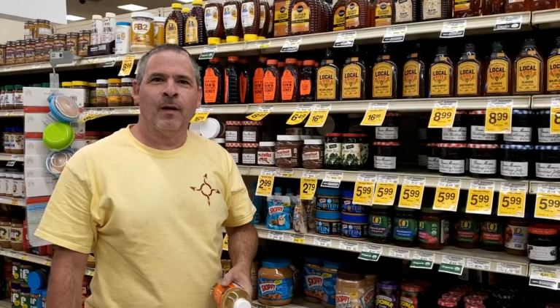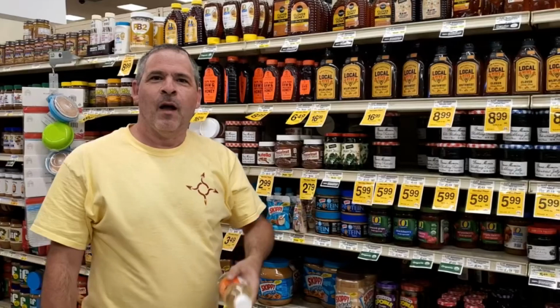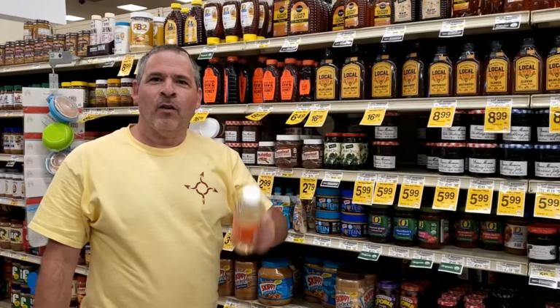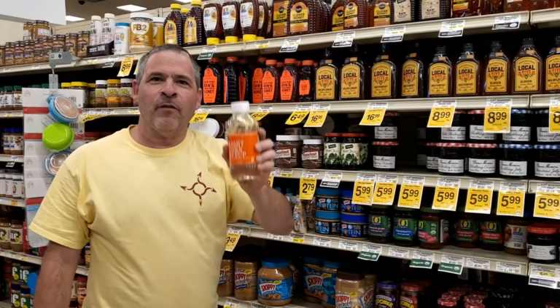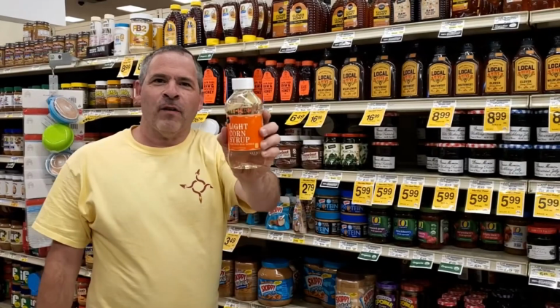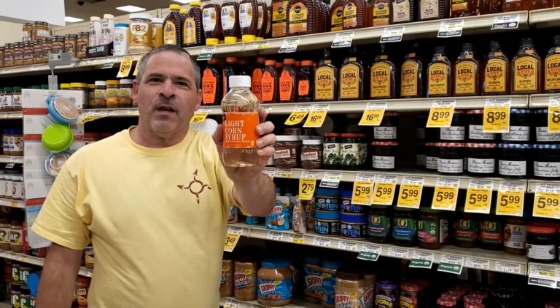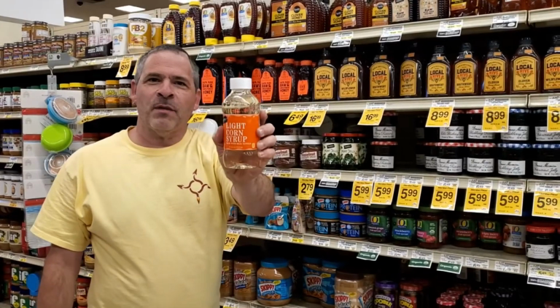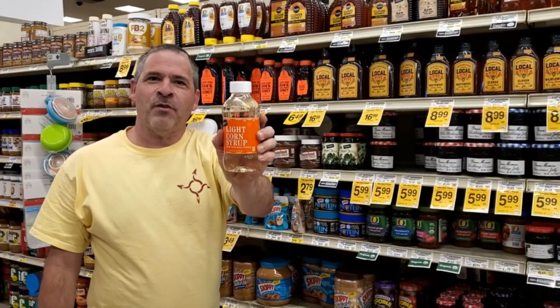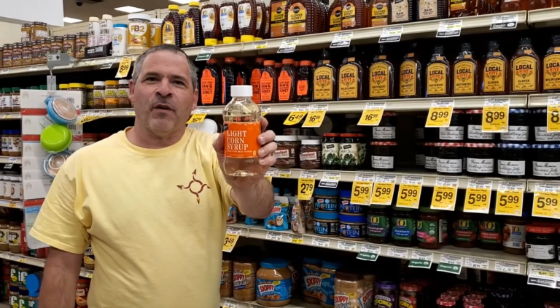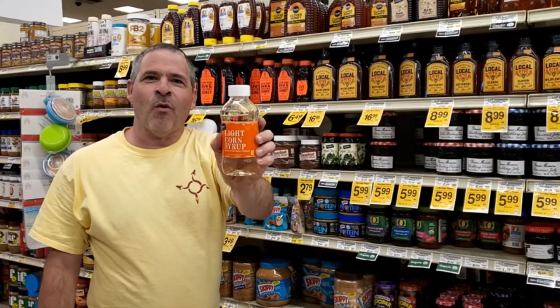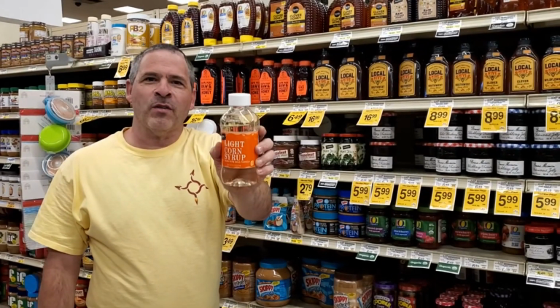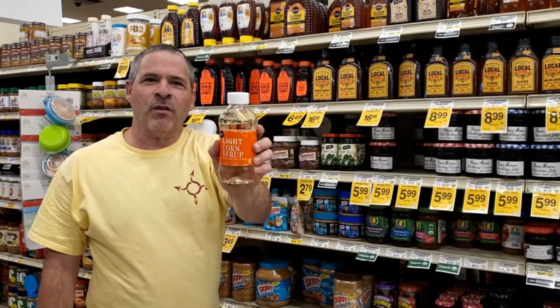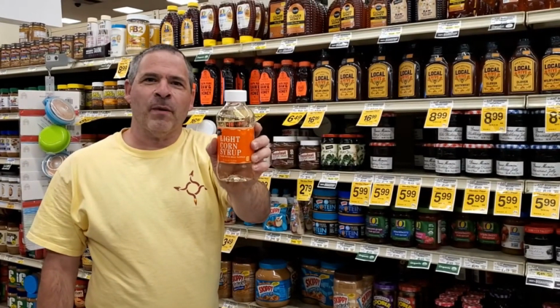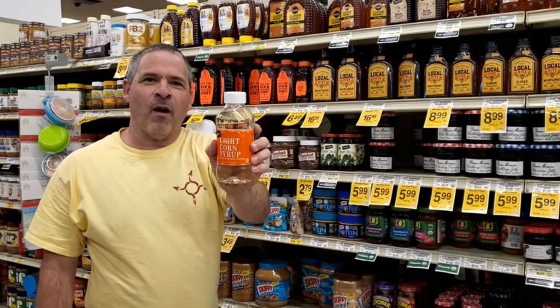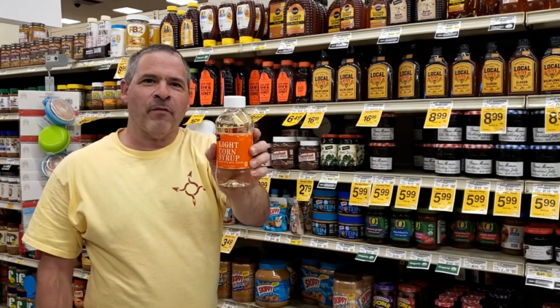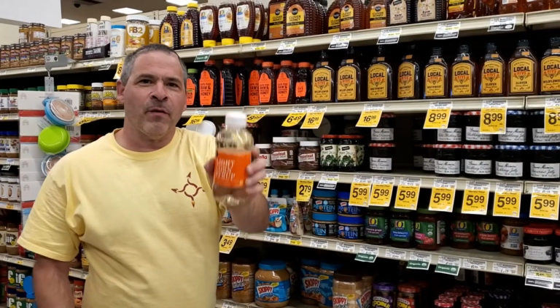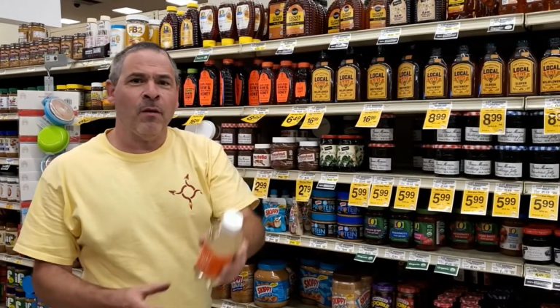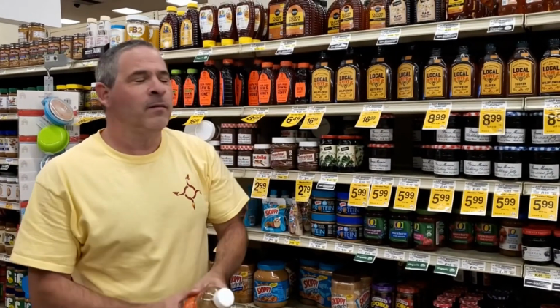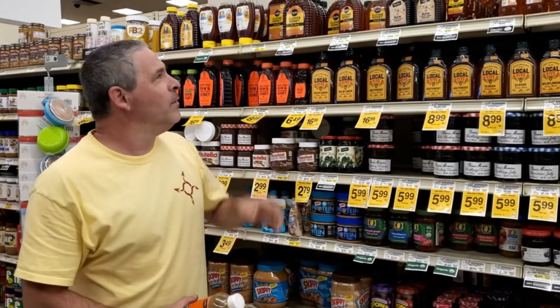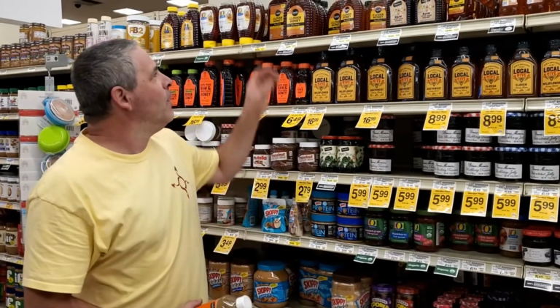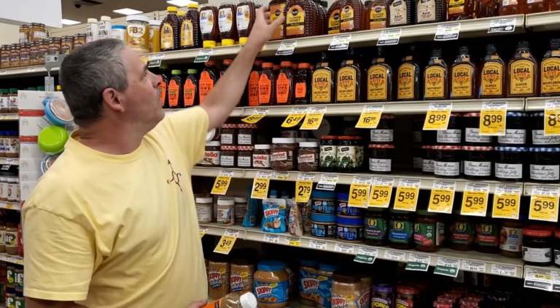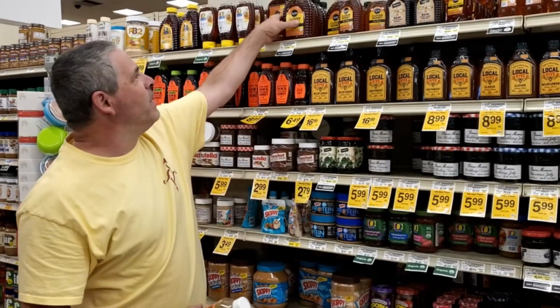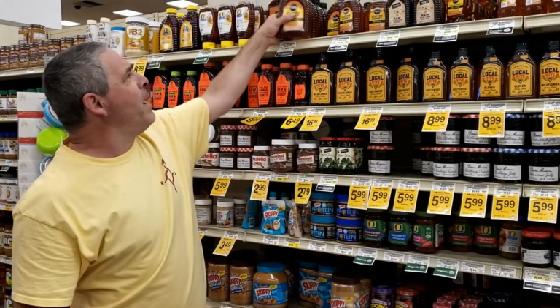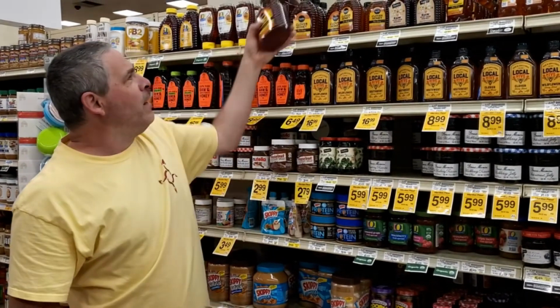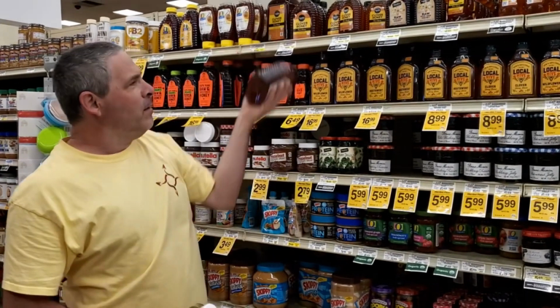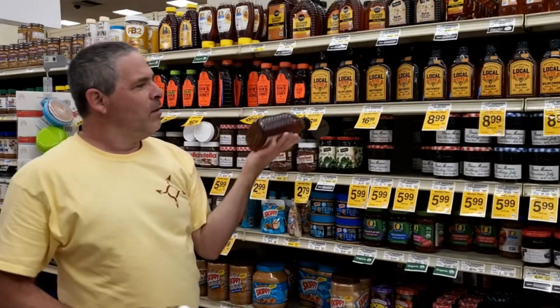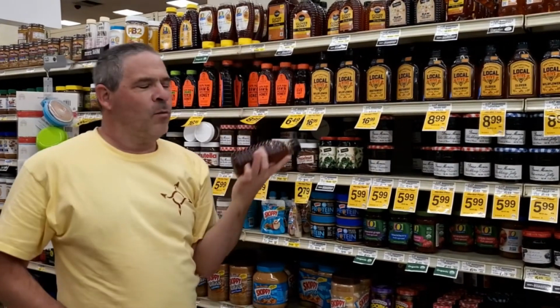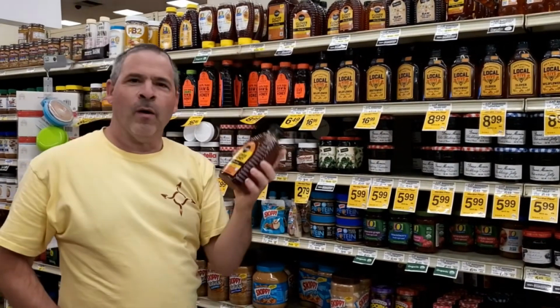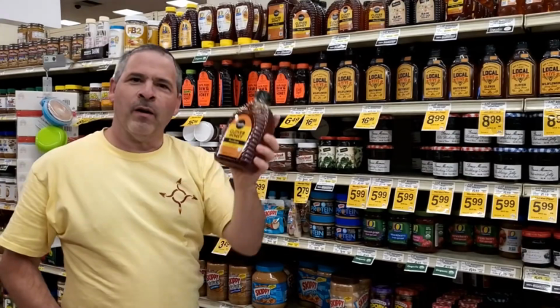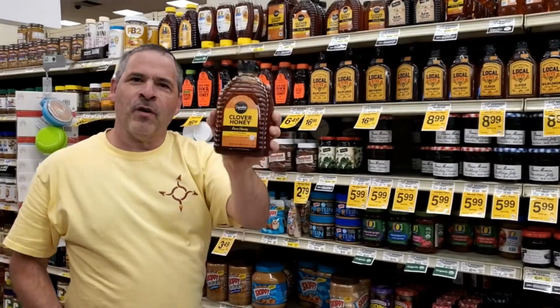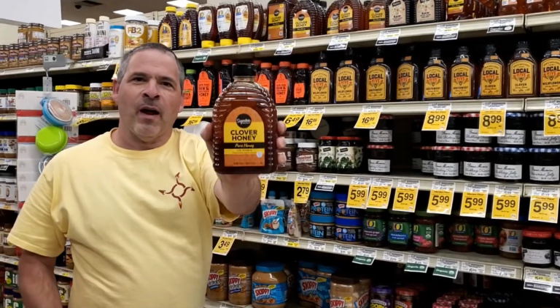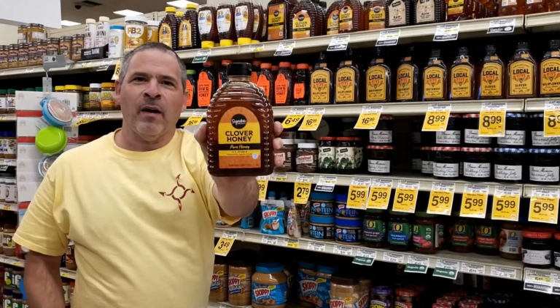Looking for a substitute for corn syrup in rocket fuel? Well, today we're gonna try honey.